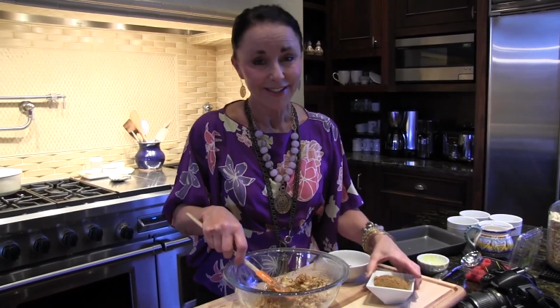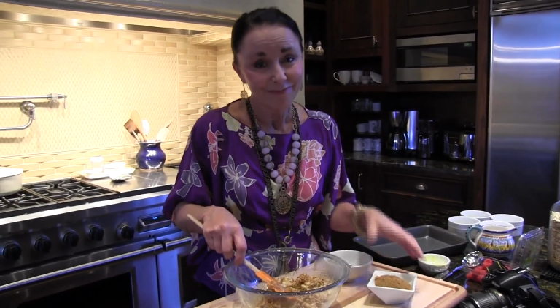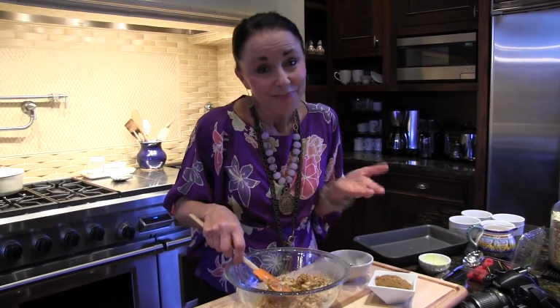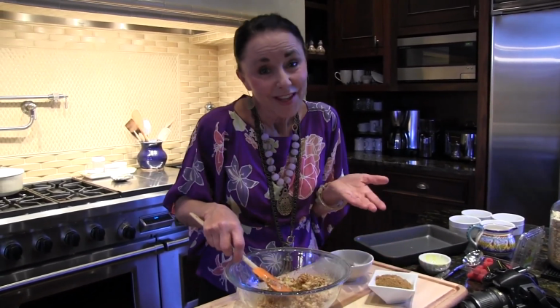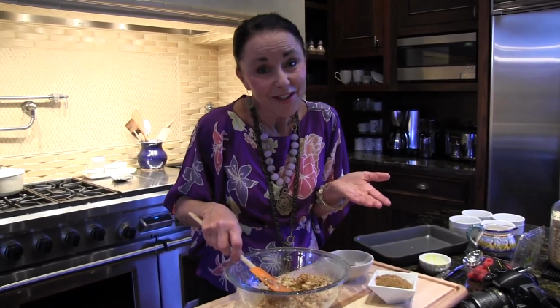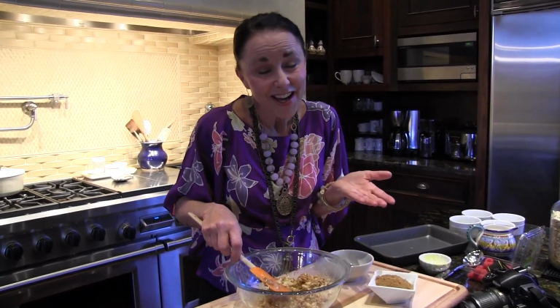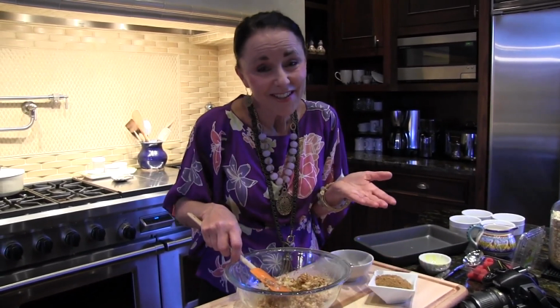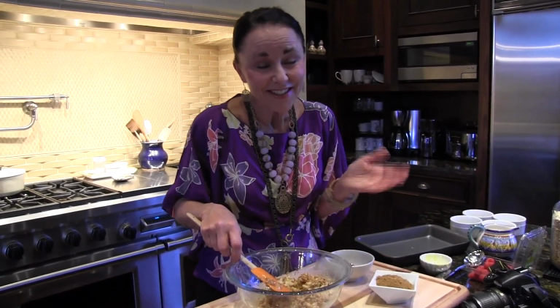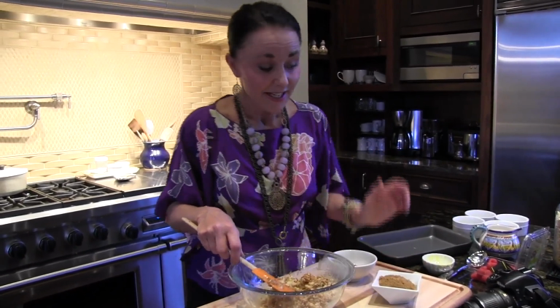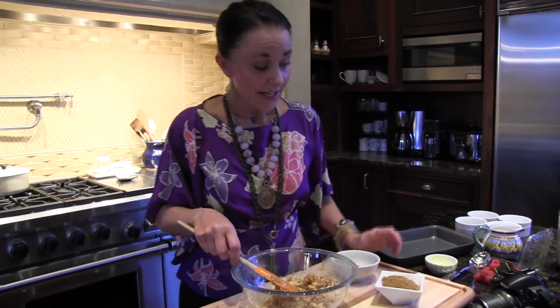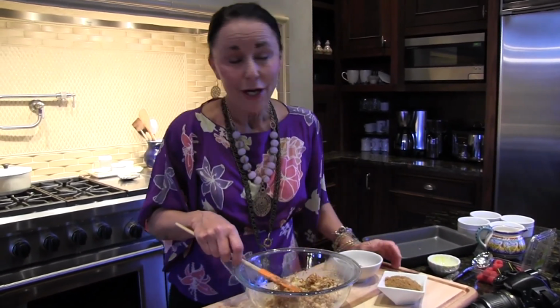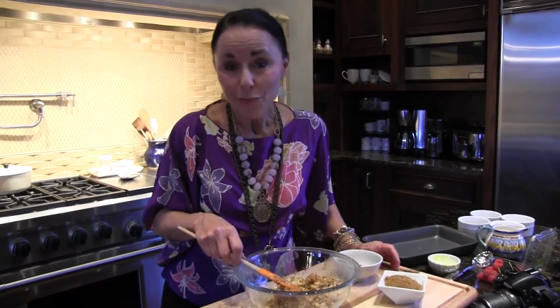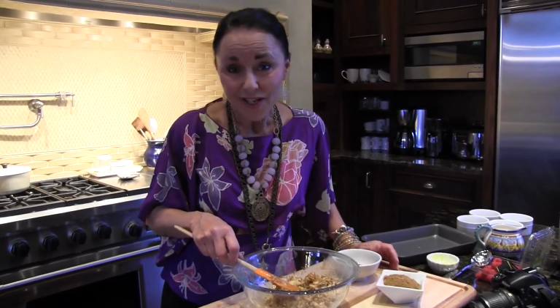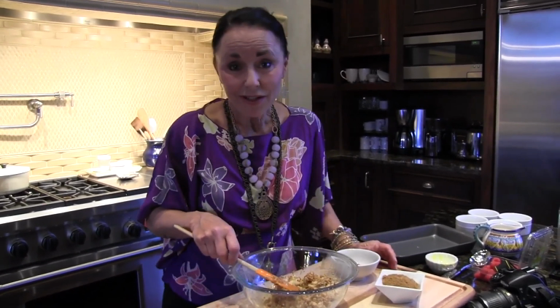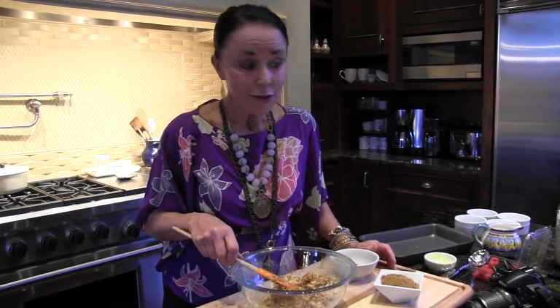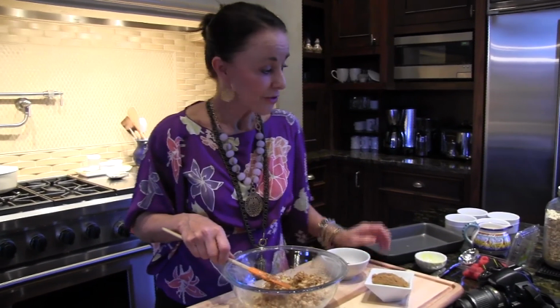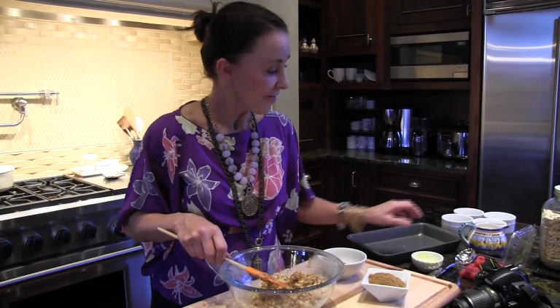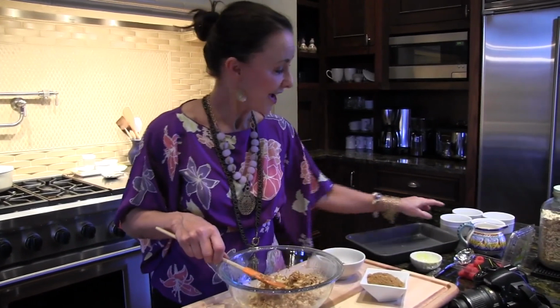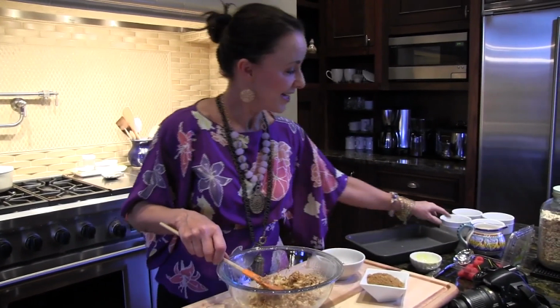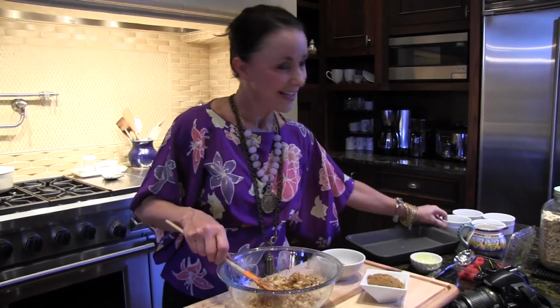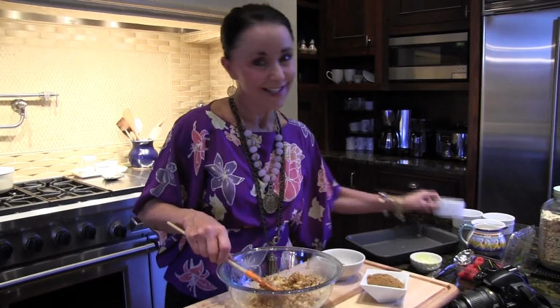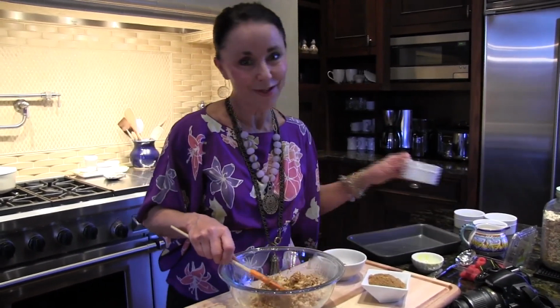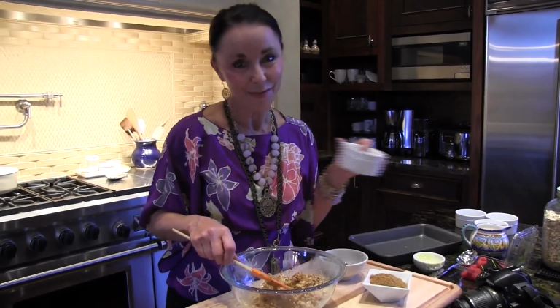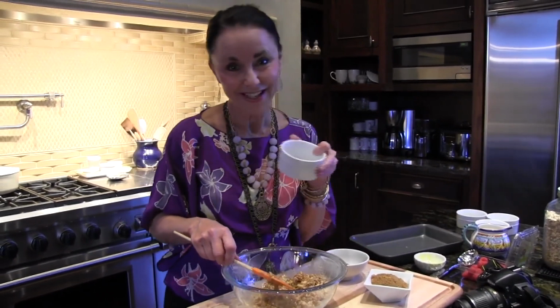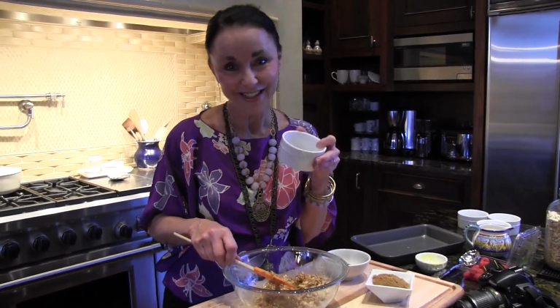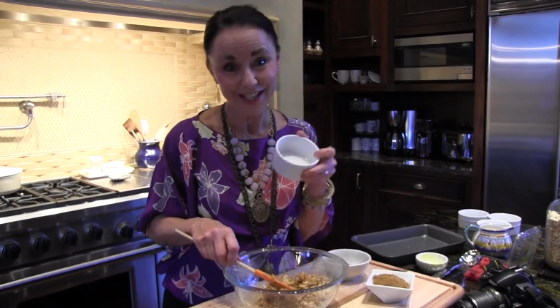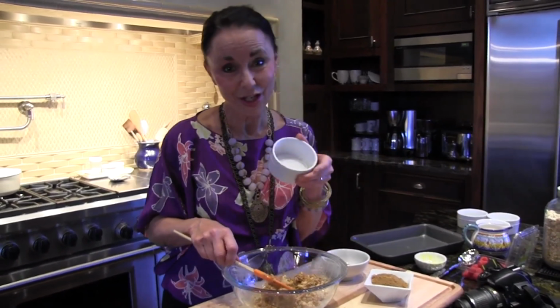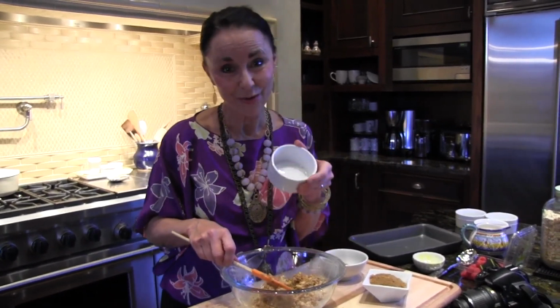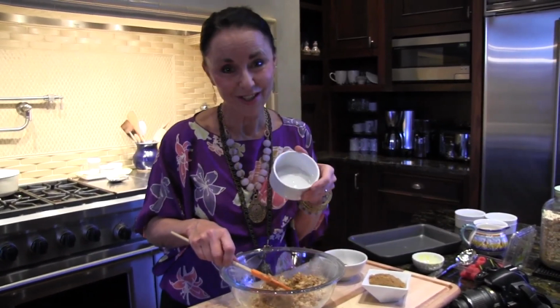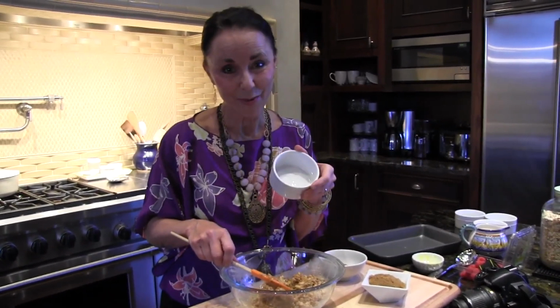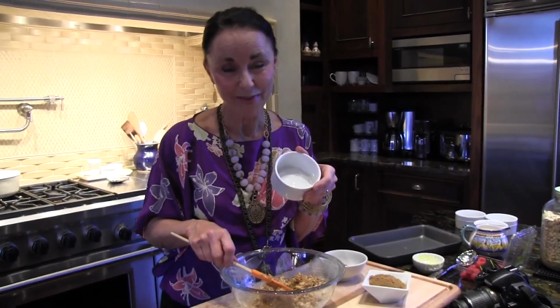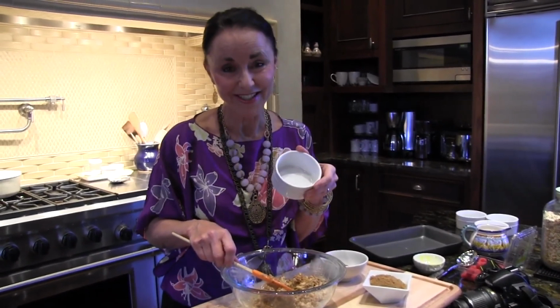And there you have it — oatmeal luxurified — and it's going to be in these cute little ramekins.